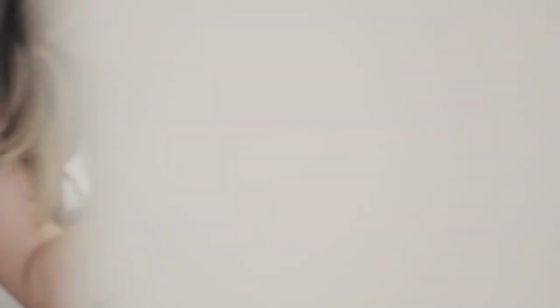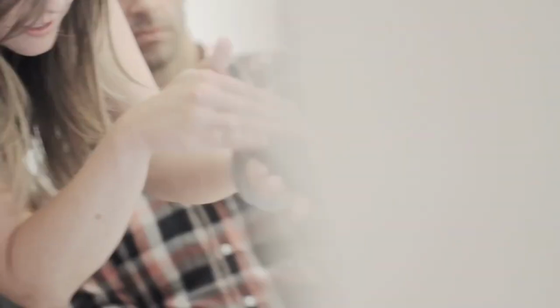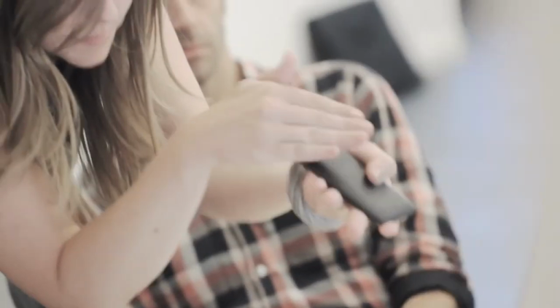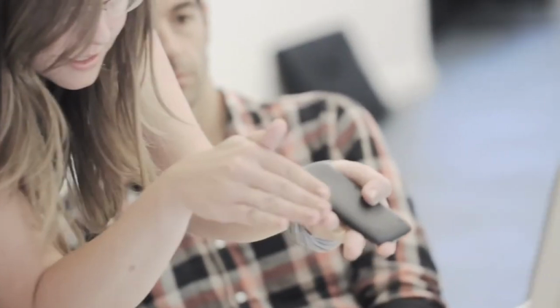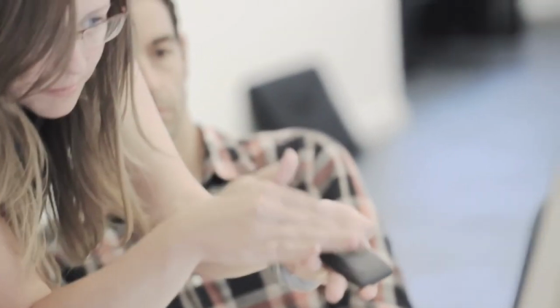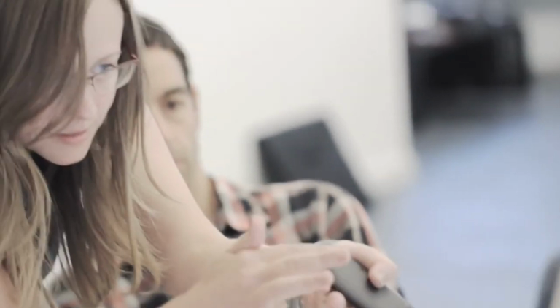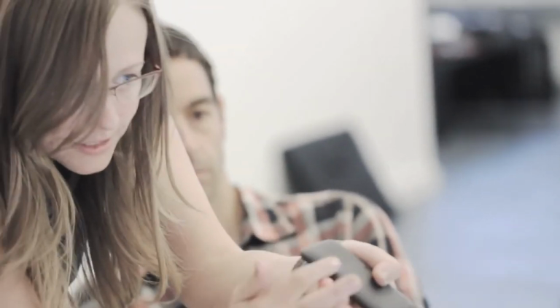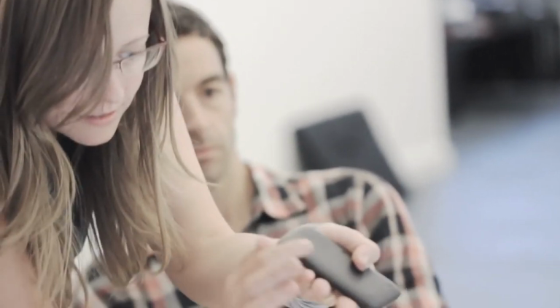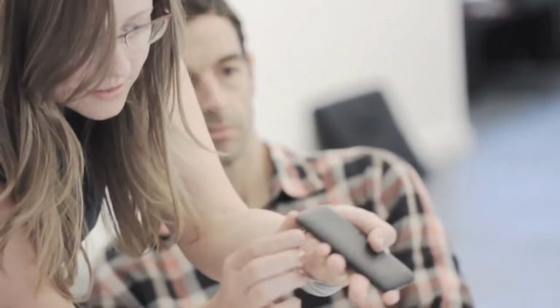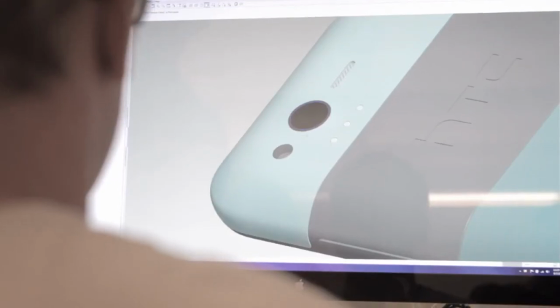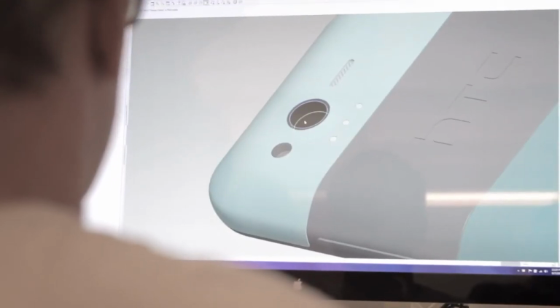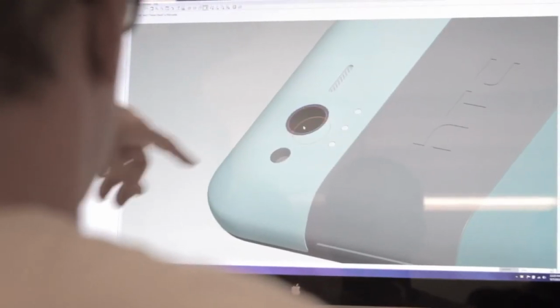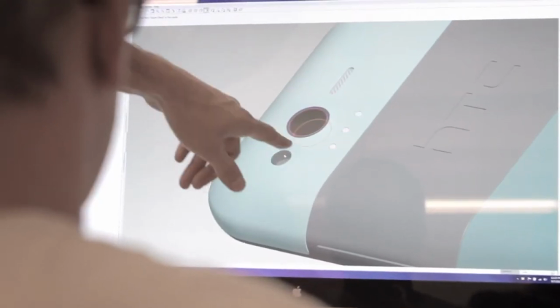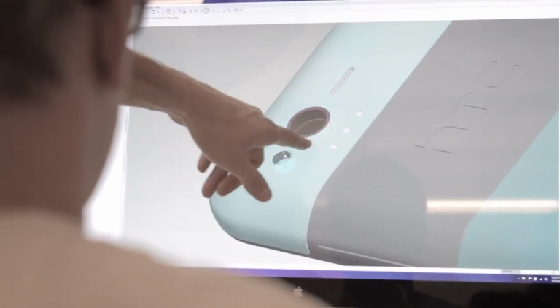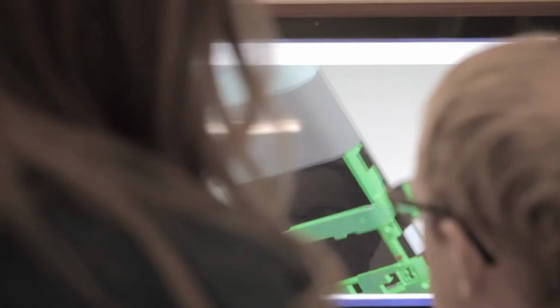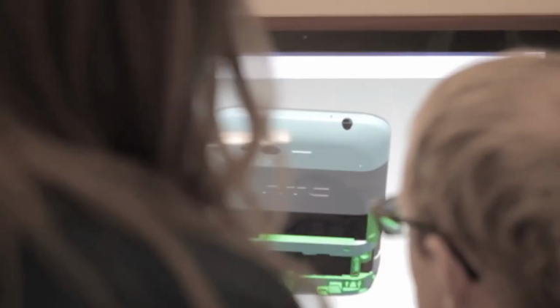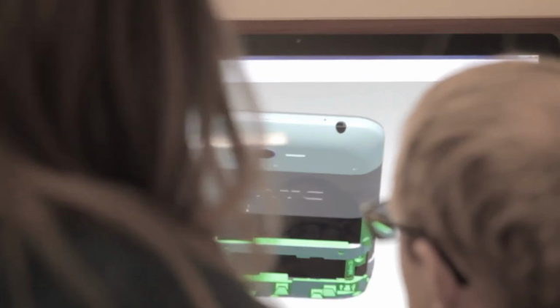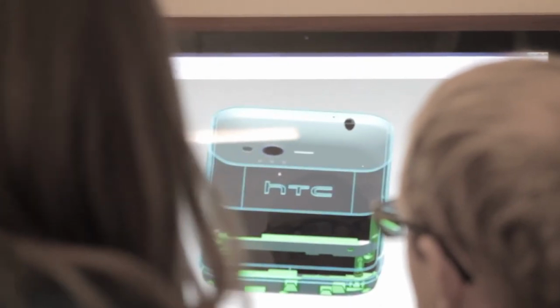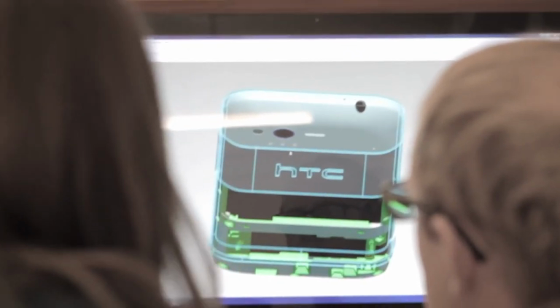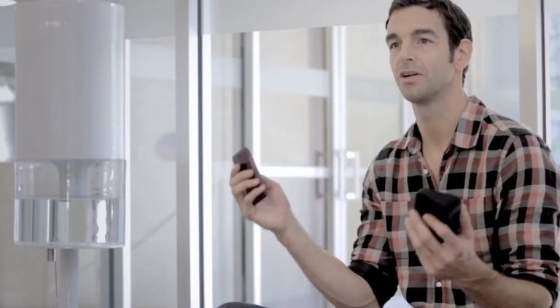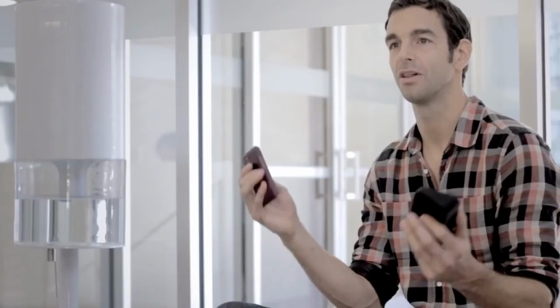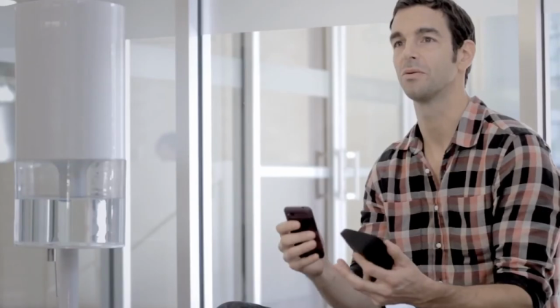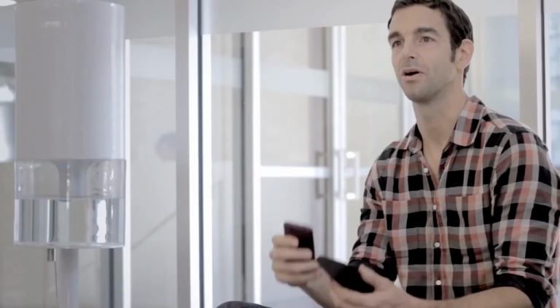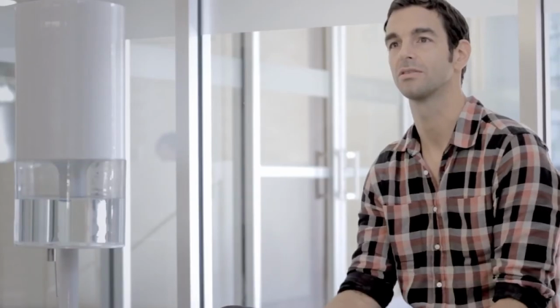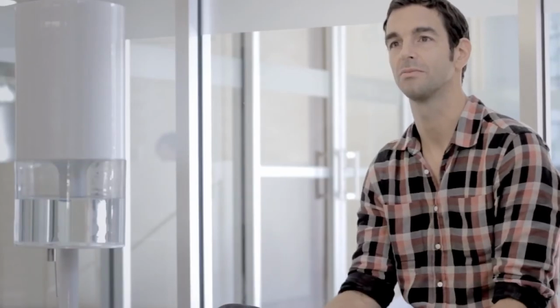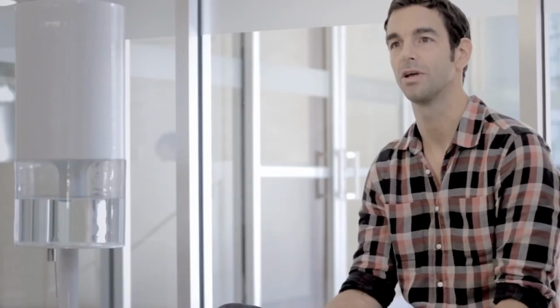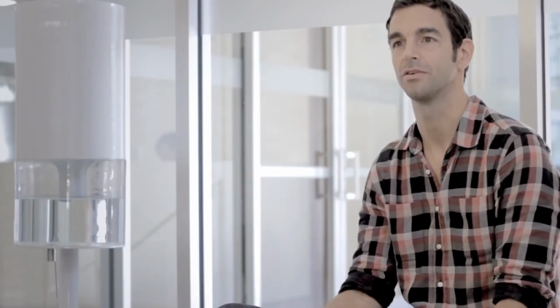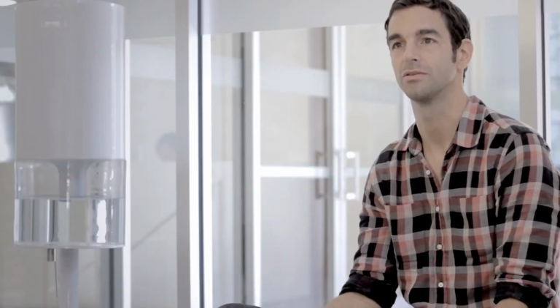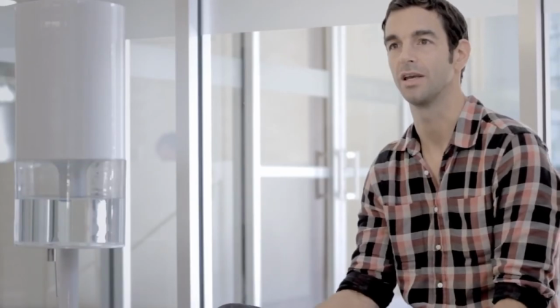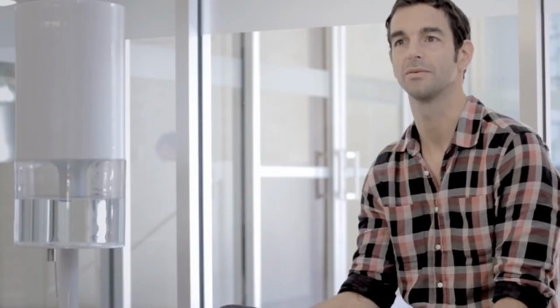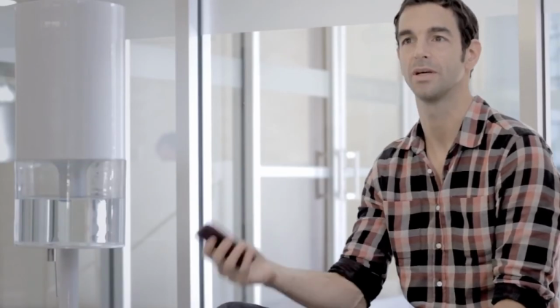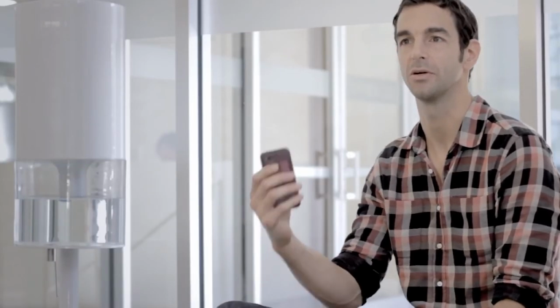We listened to all the things that people want in a phone and HTC put it all in one box, ready for you to take and go.